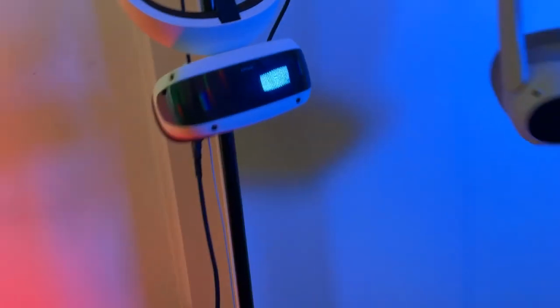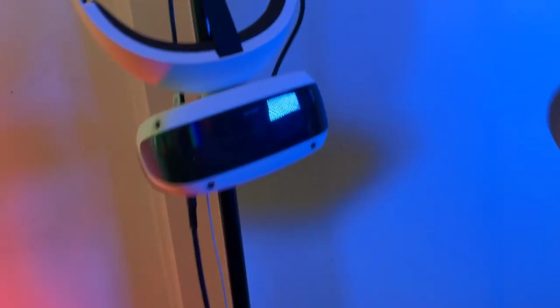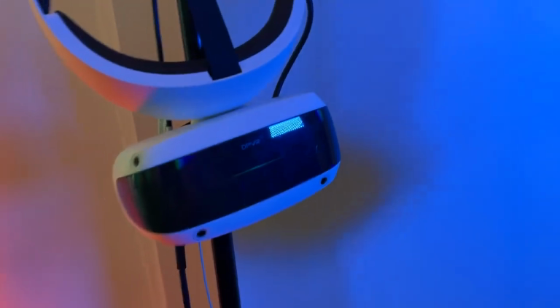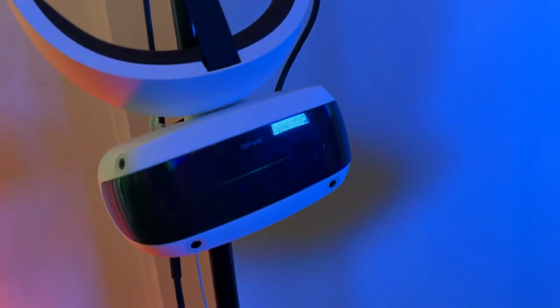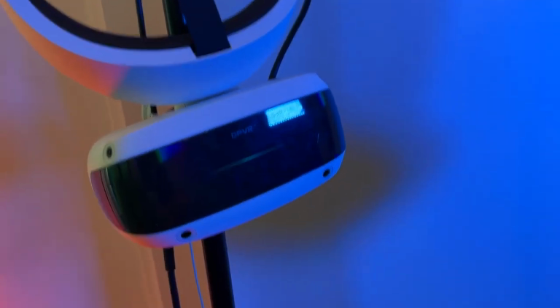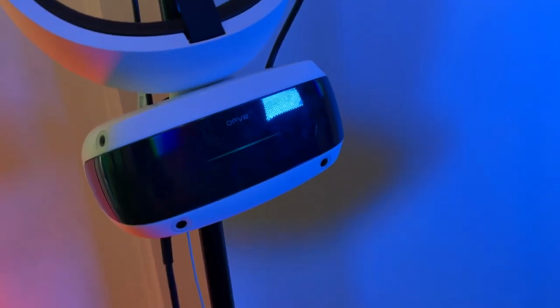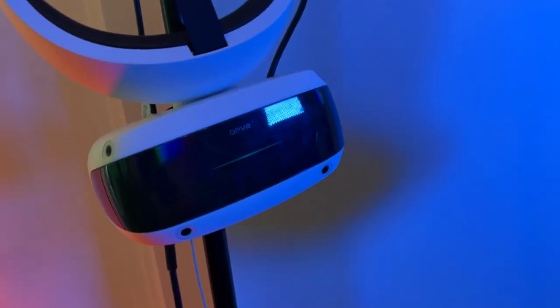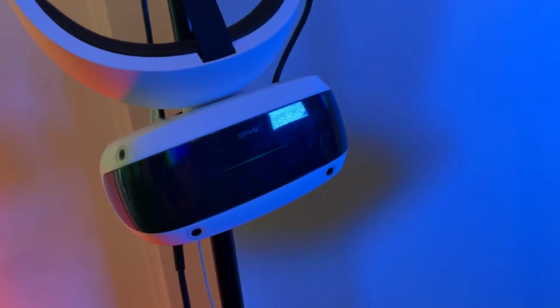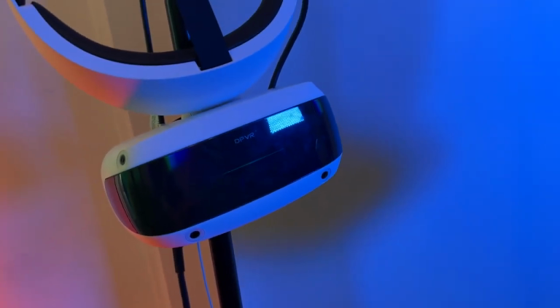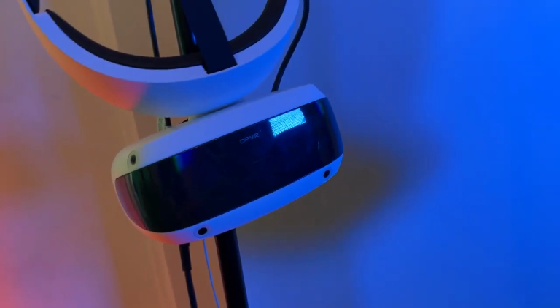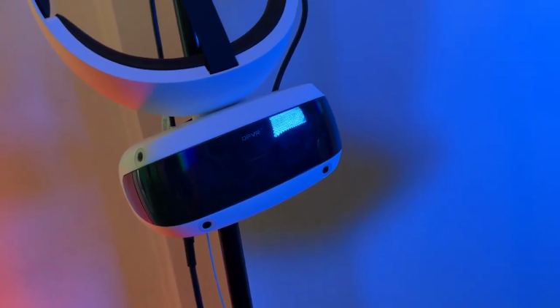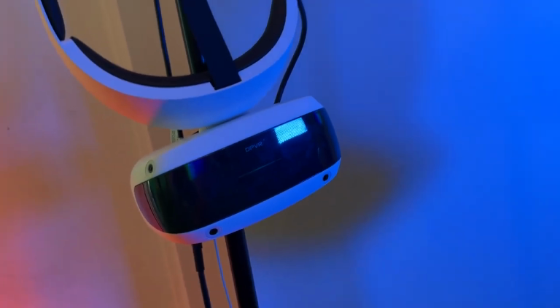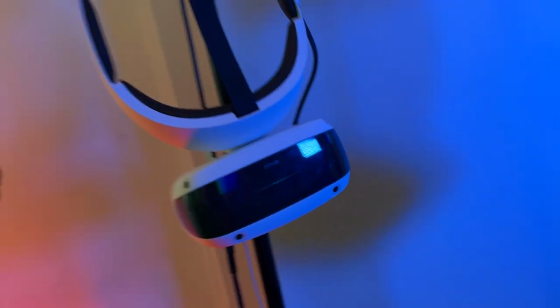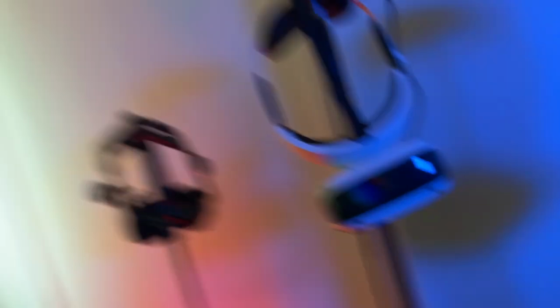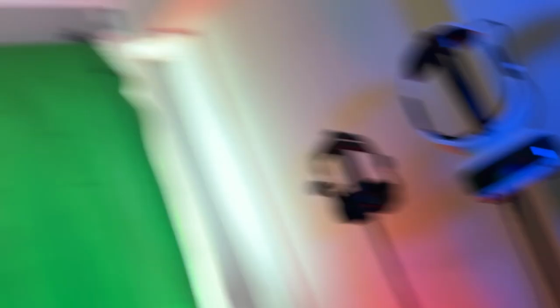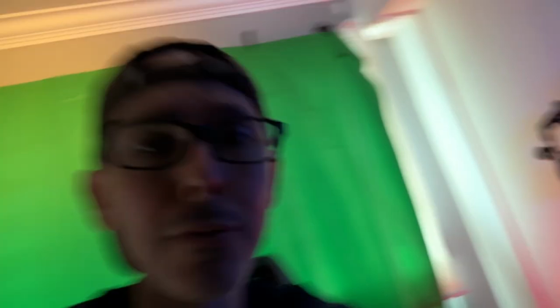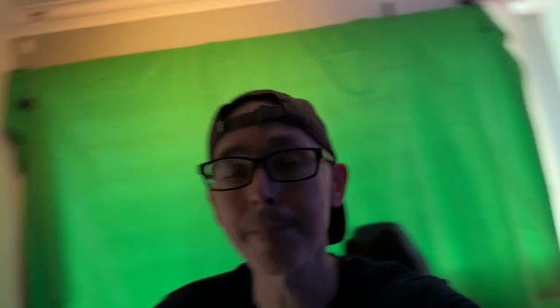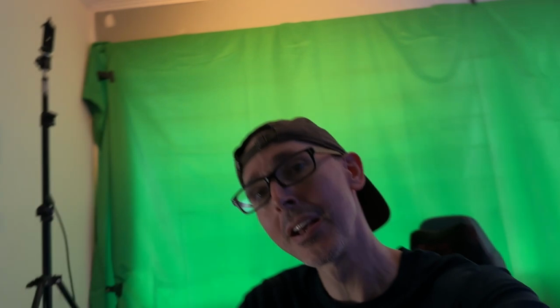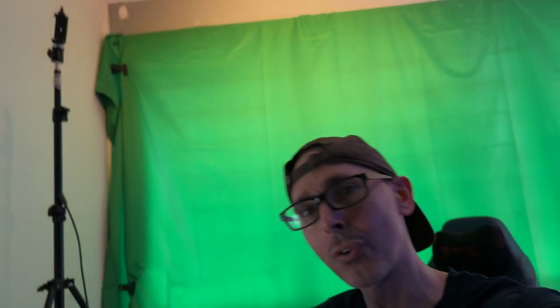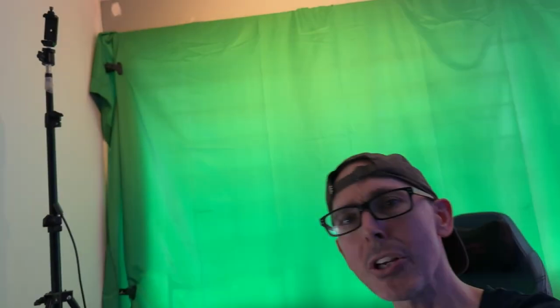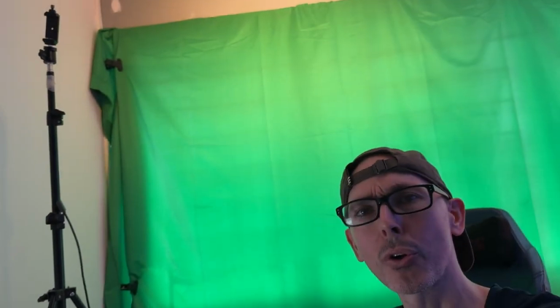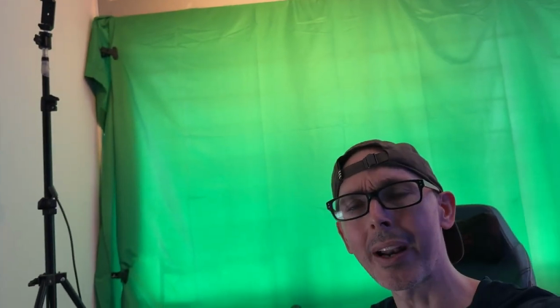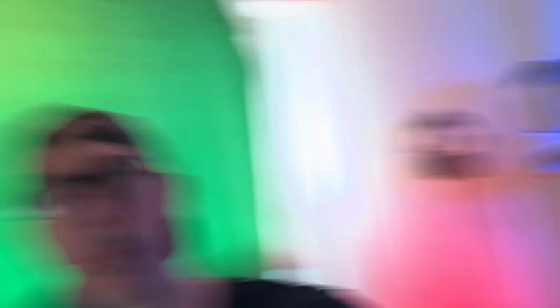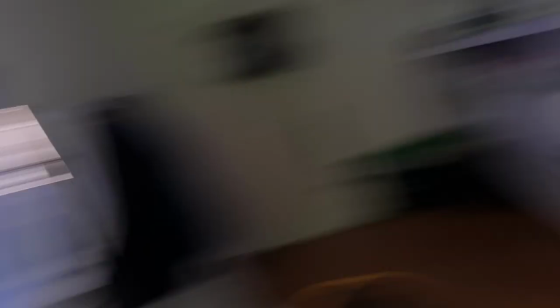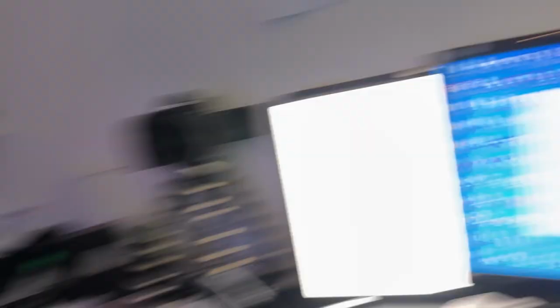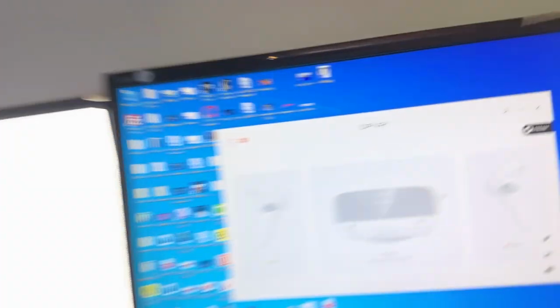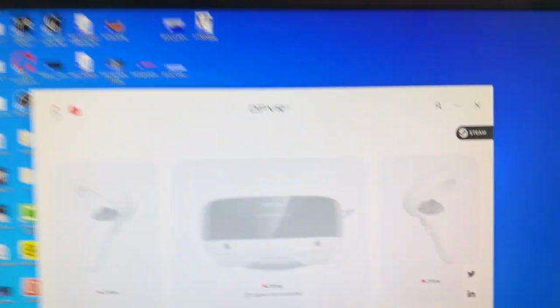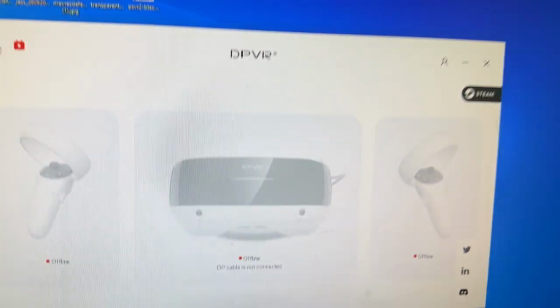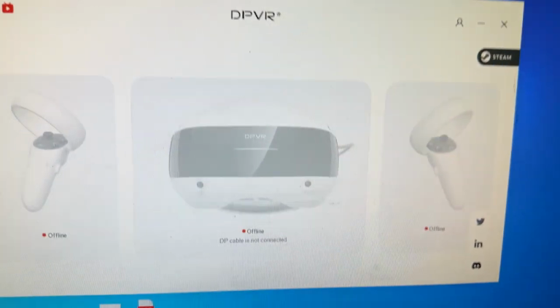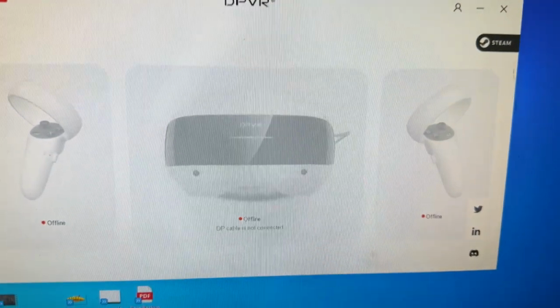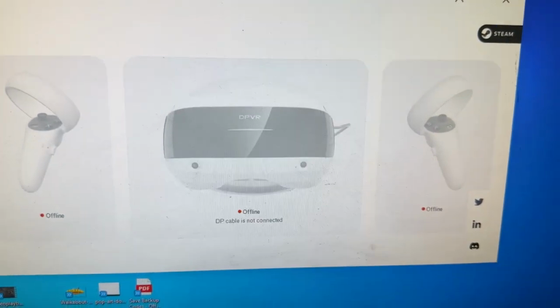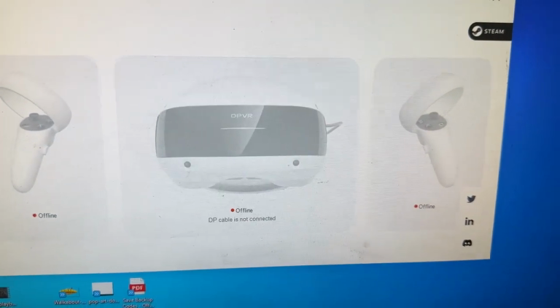It's this VR headset here, which looks pretty cool, I have to admit. Let me show you what happens after you actually connect the headset.